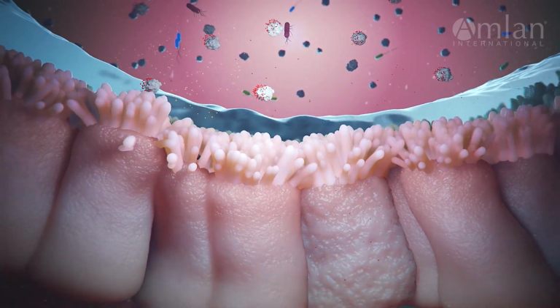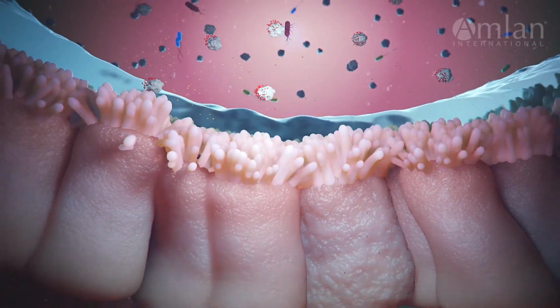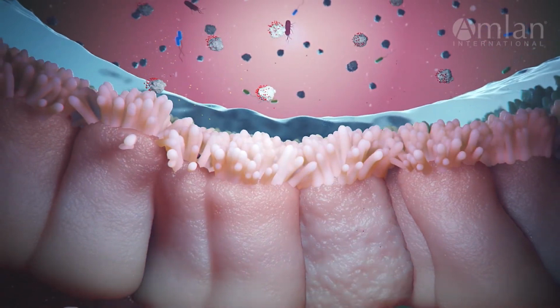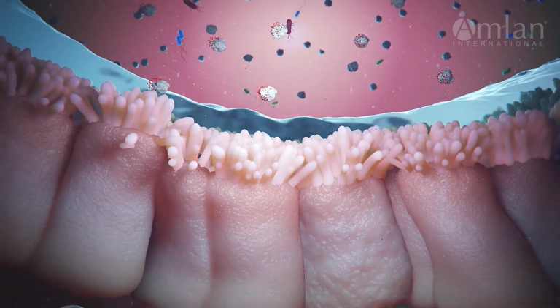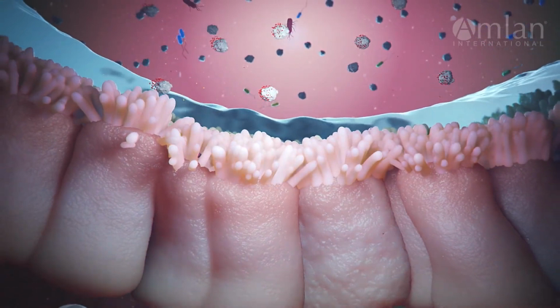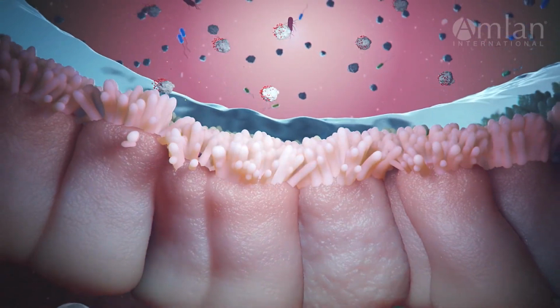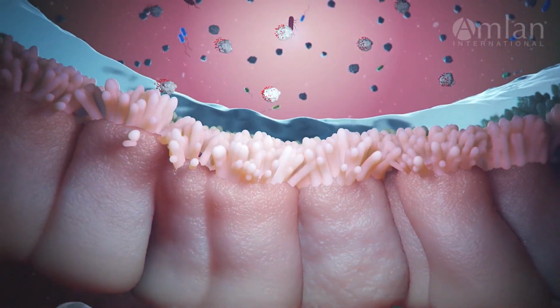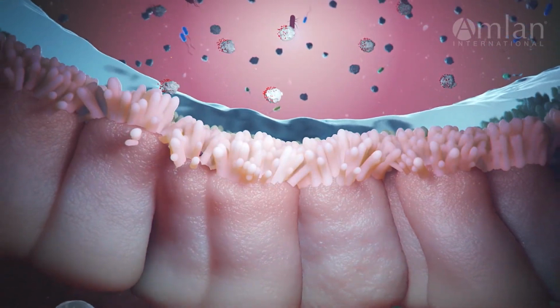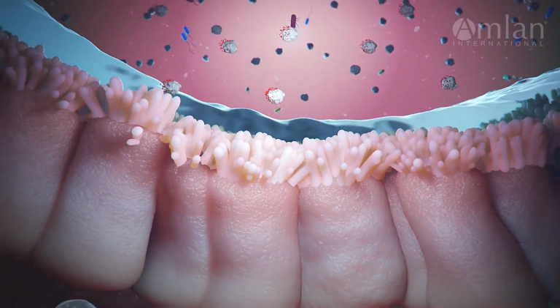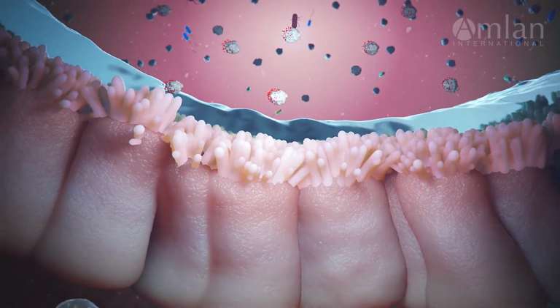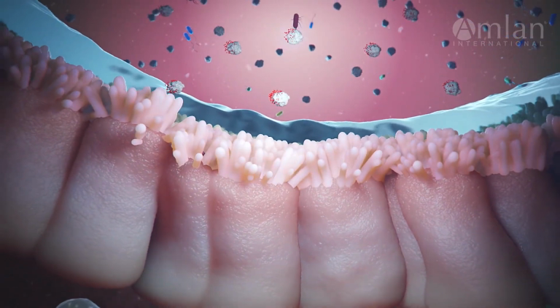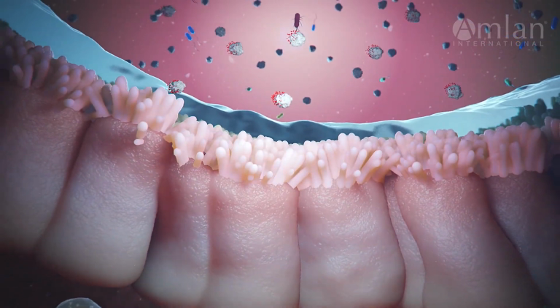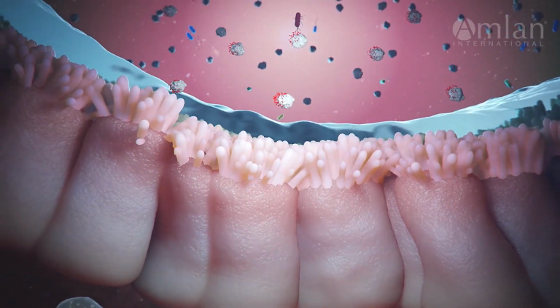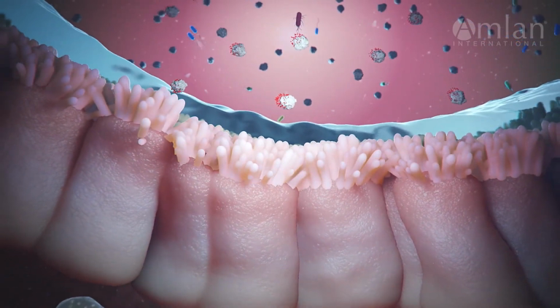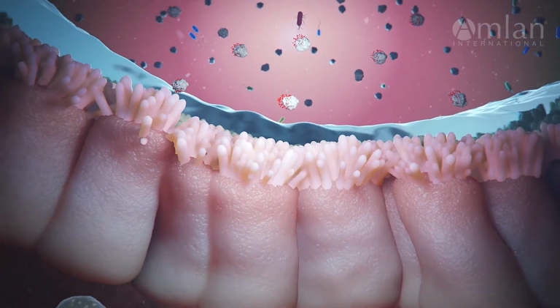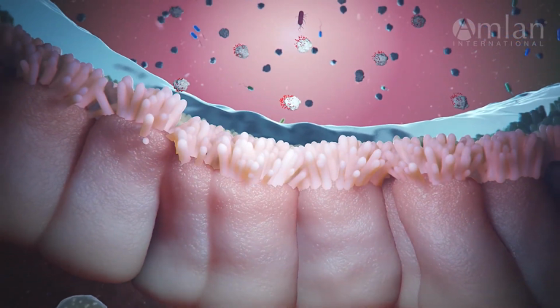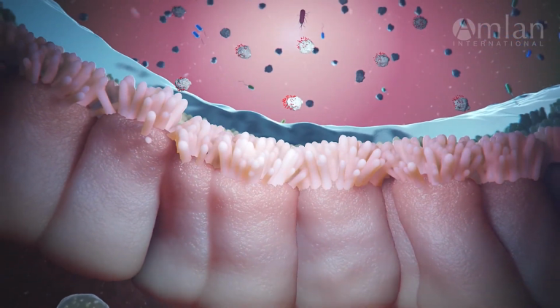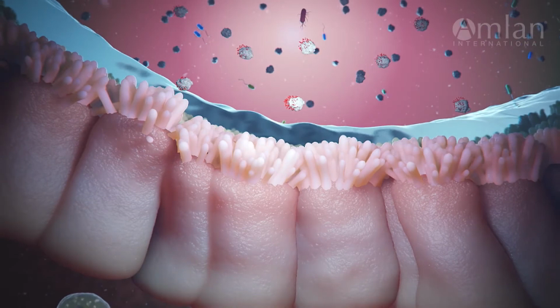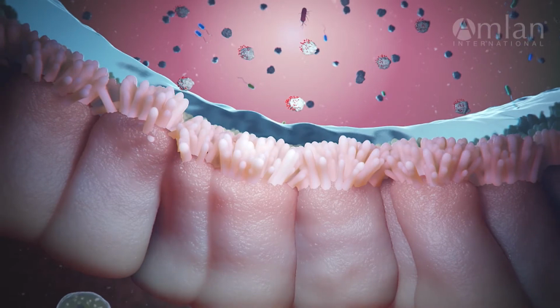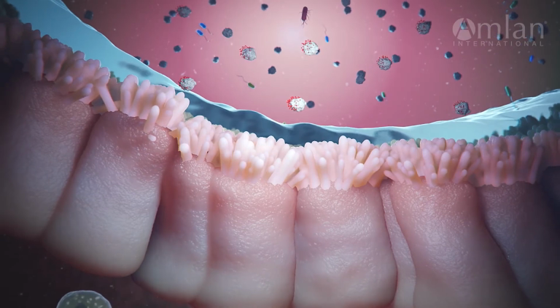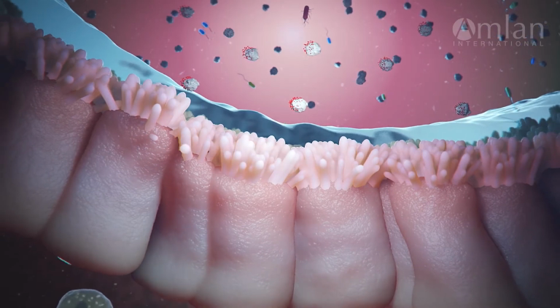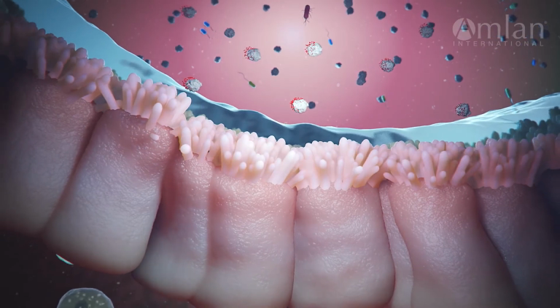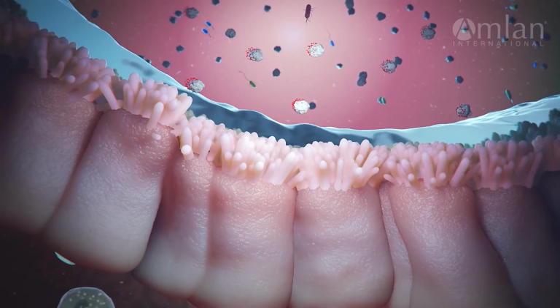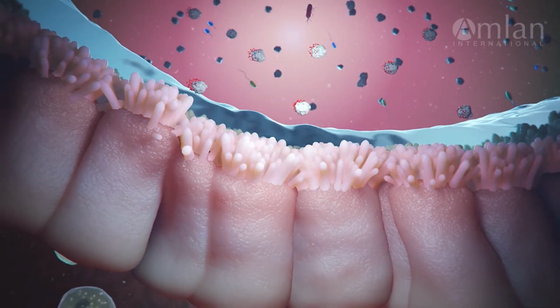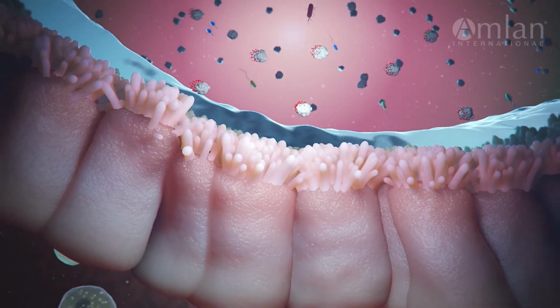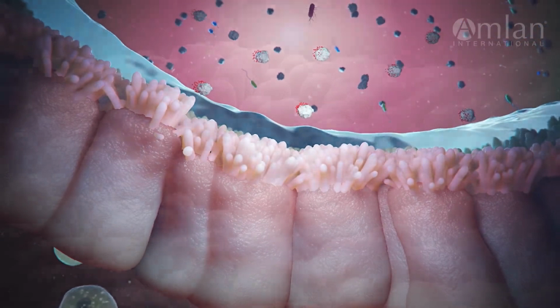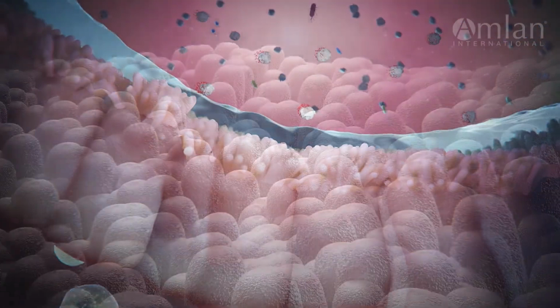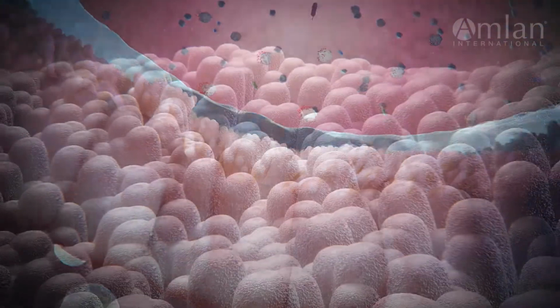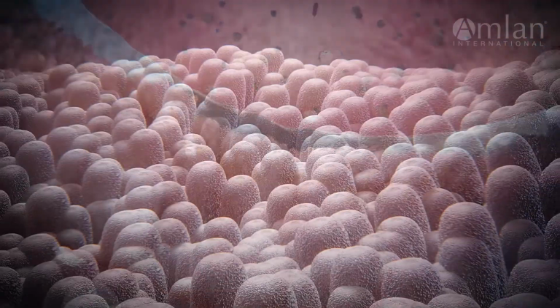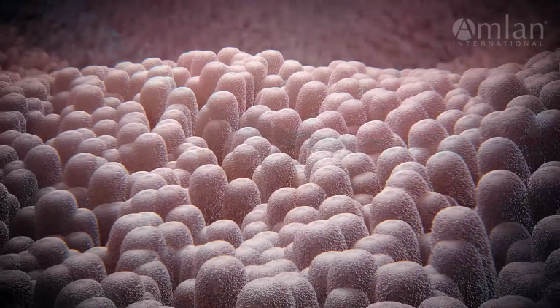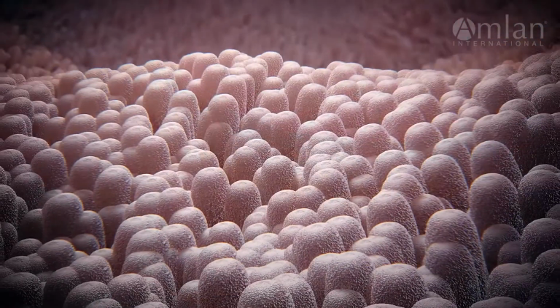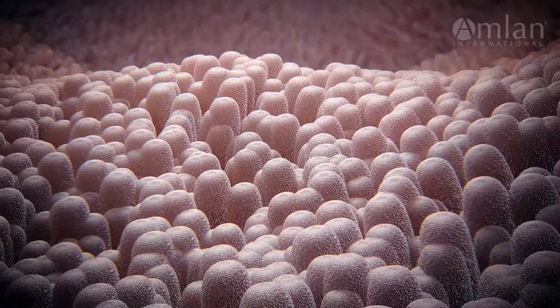Calibrin-Z allows your animals to reach their peak performance and improves your bottom line.